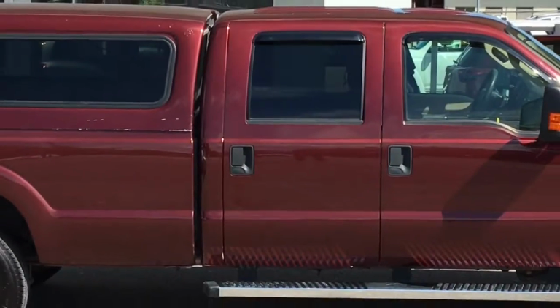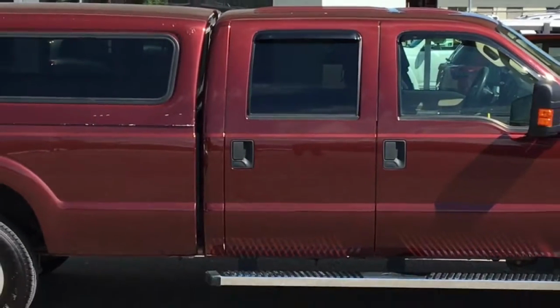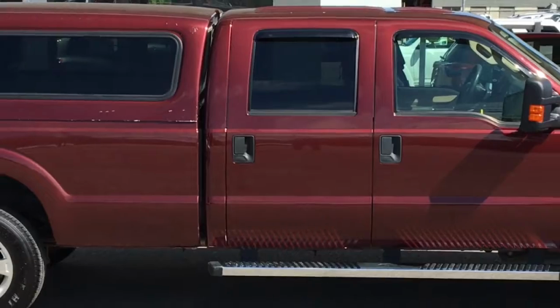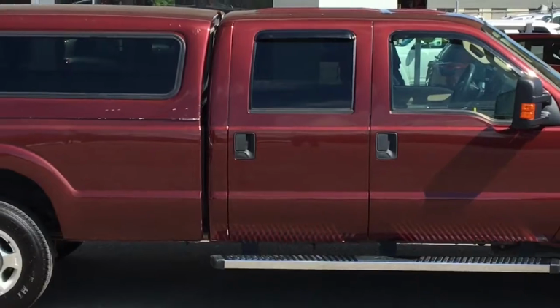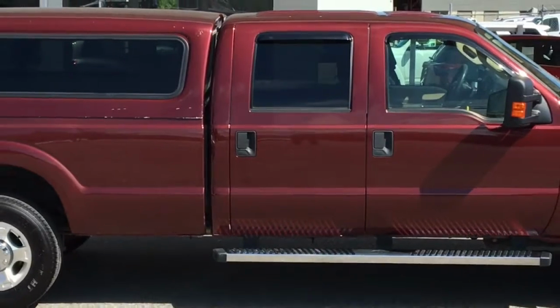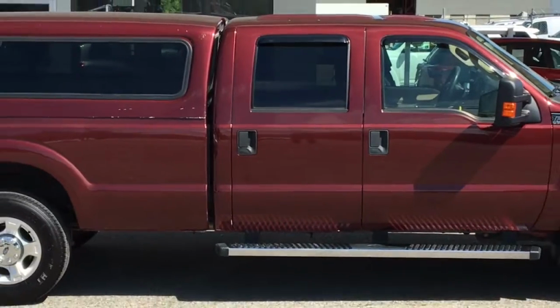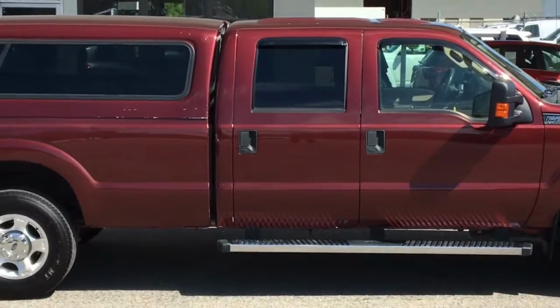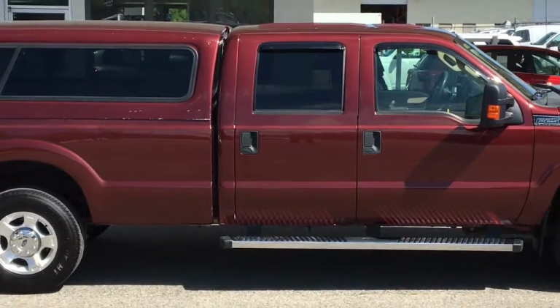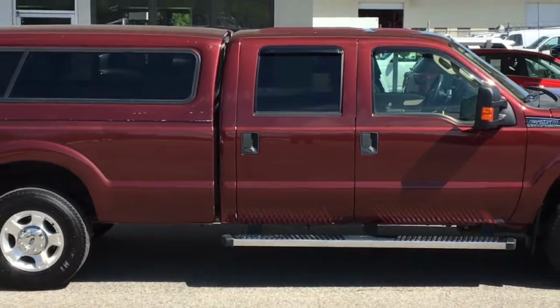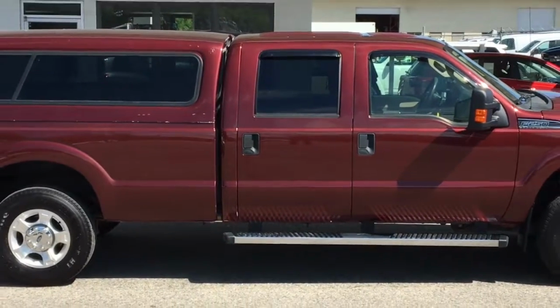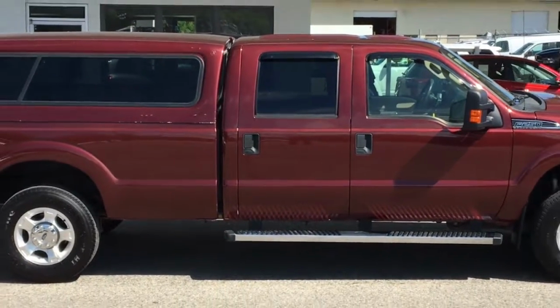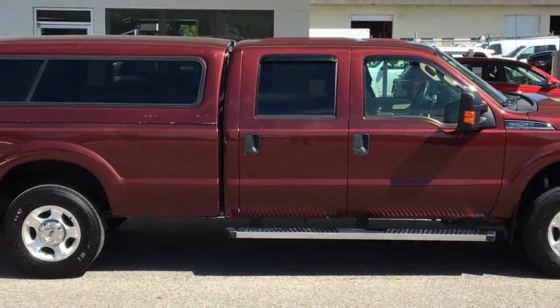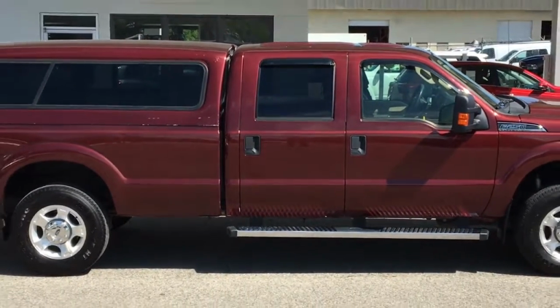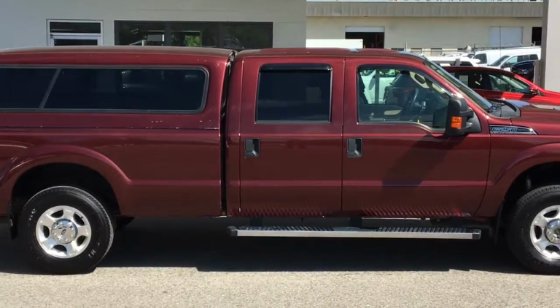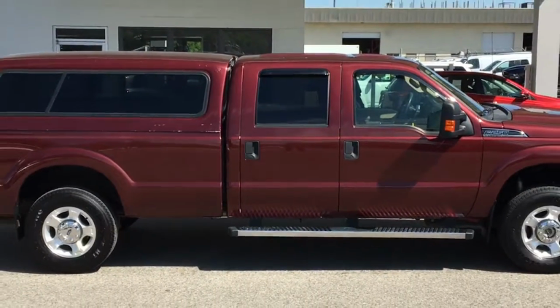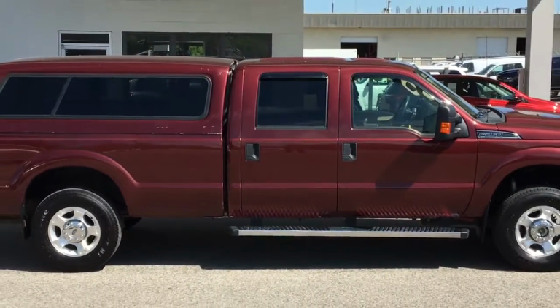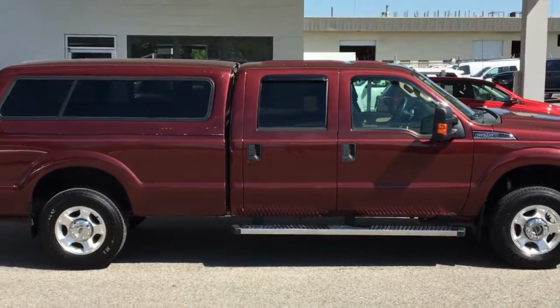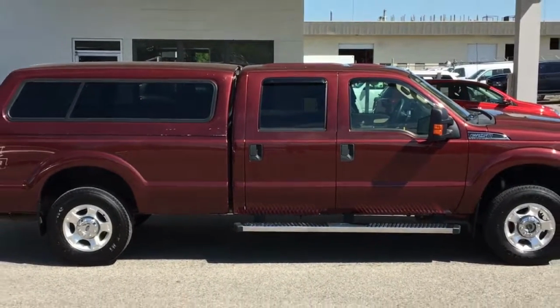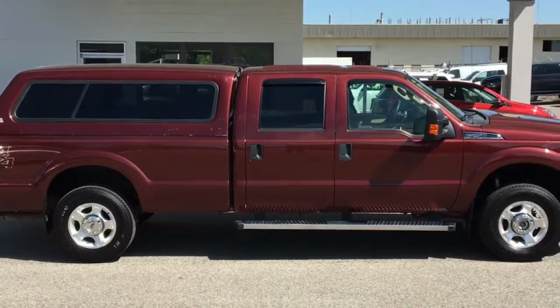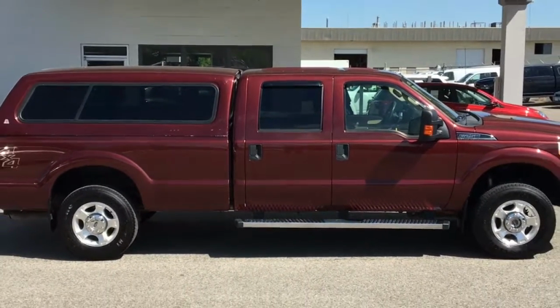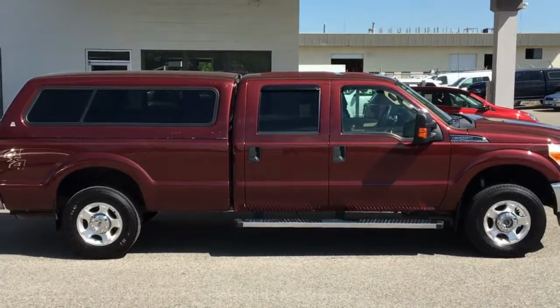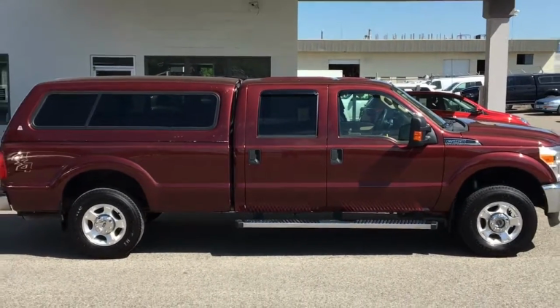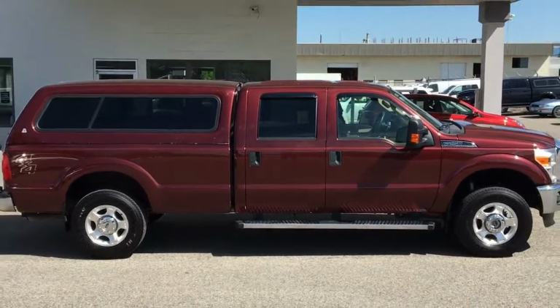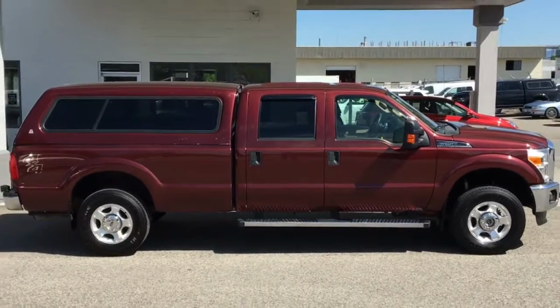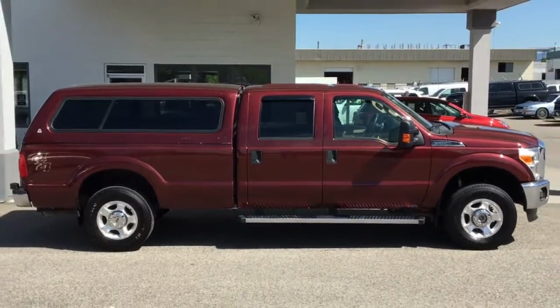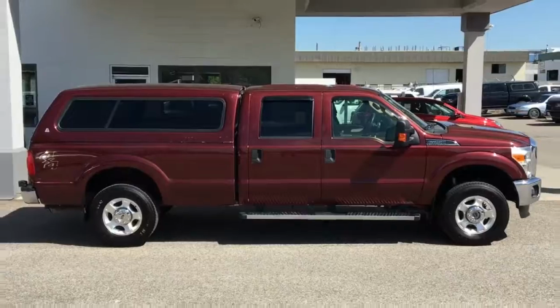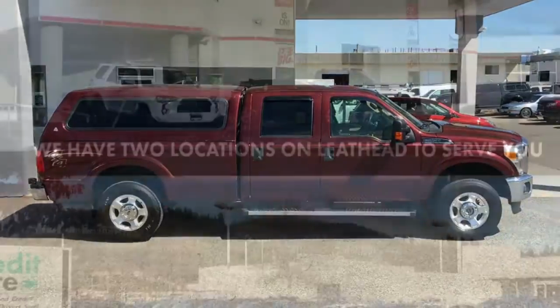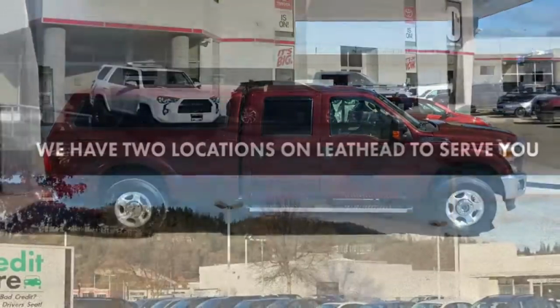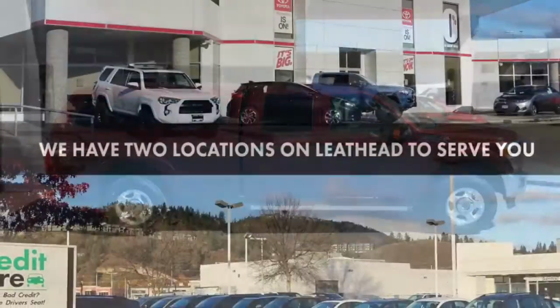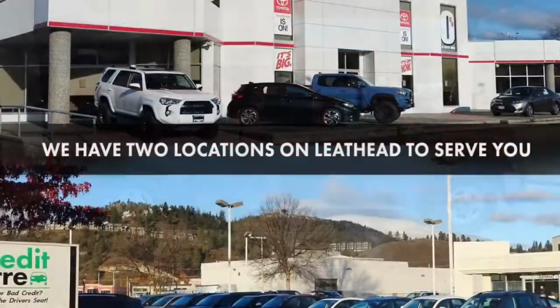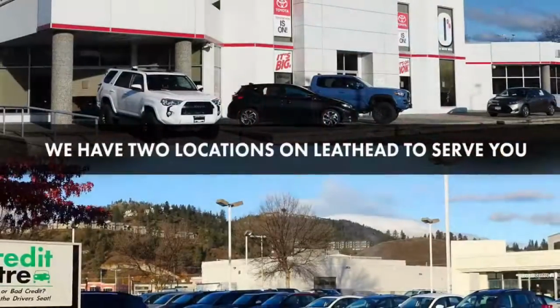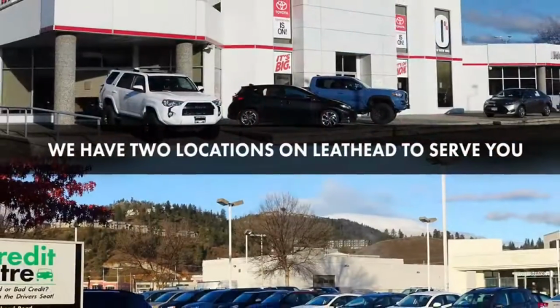If you're in the market for a full-size pickup, call today to book your test drive or stop by for a look. We're located on Leith Head Road in Kelowna.